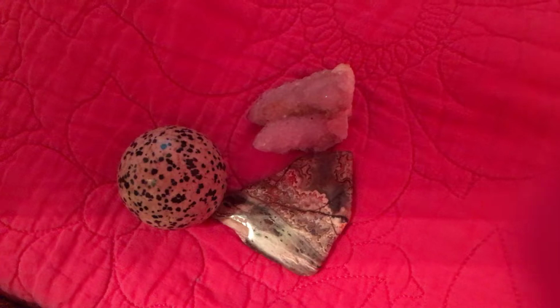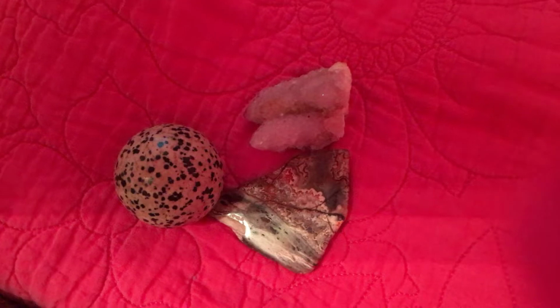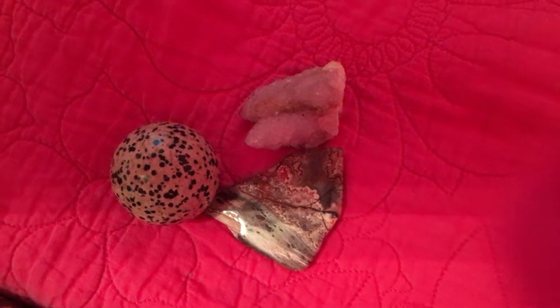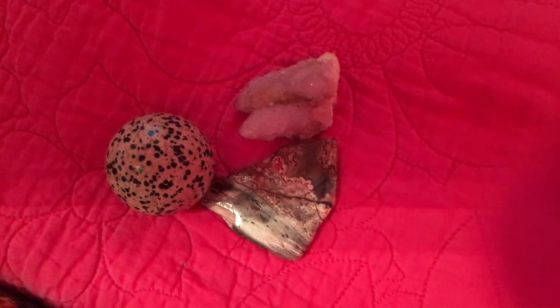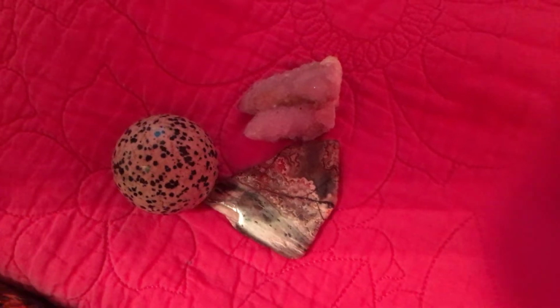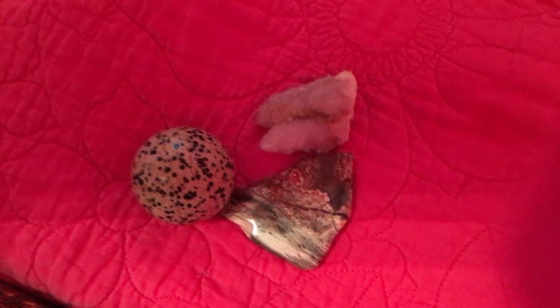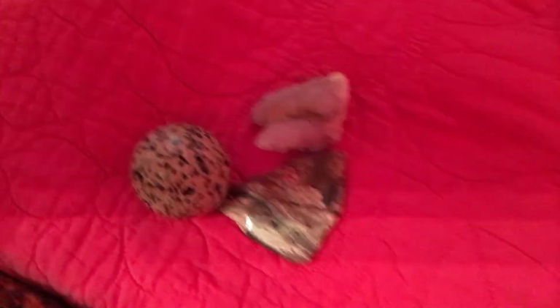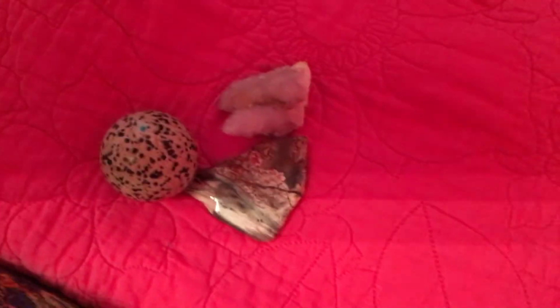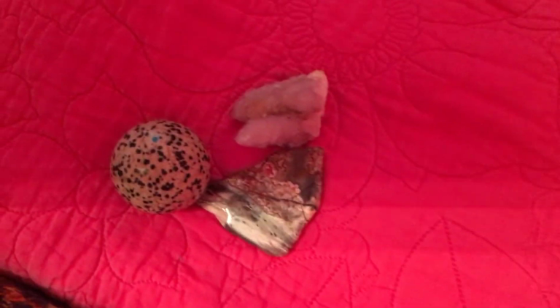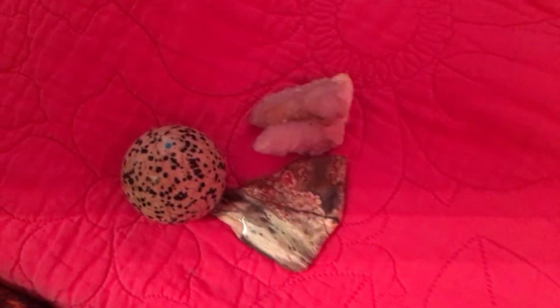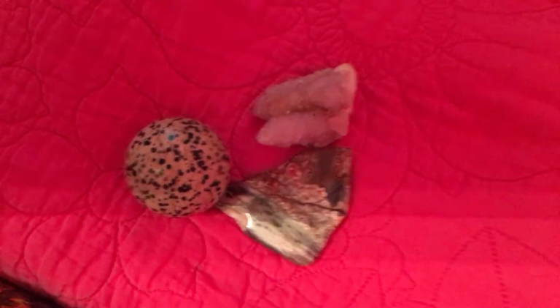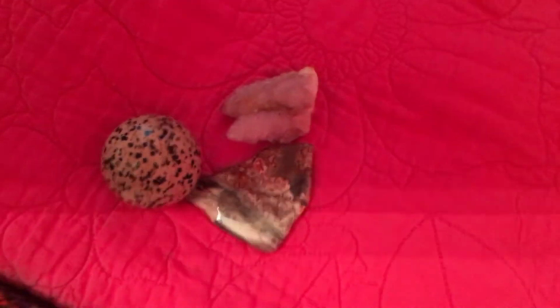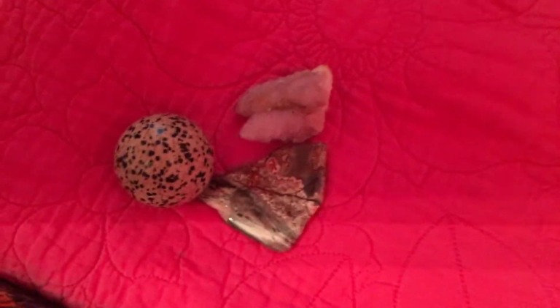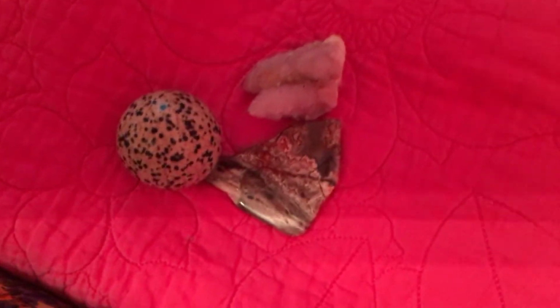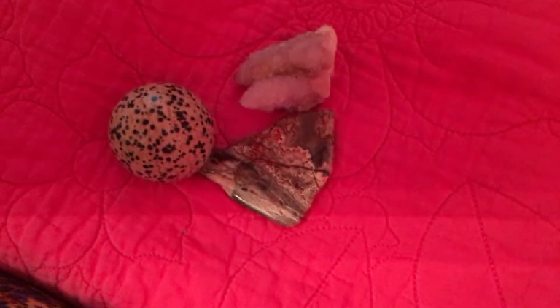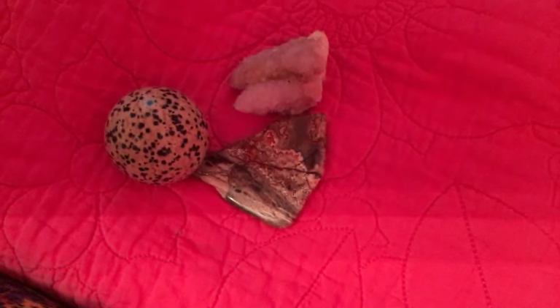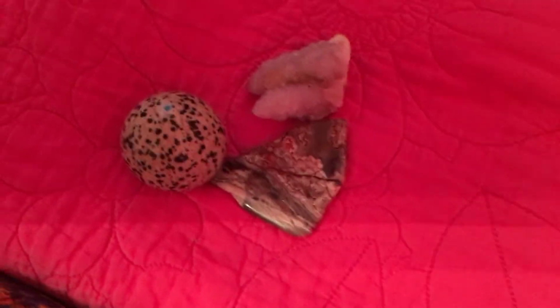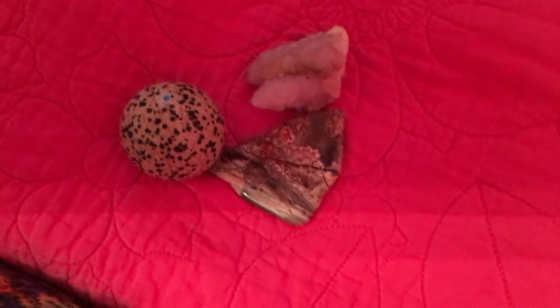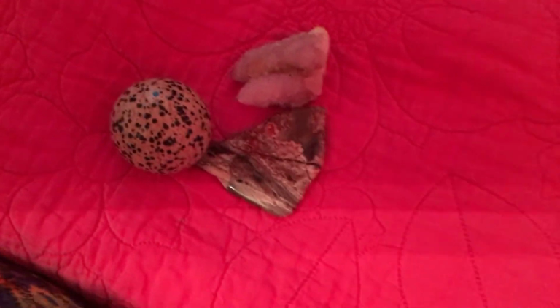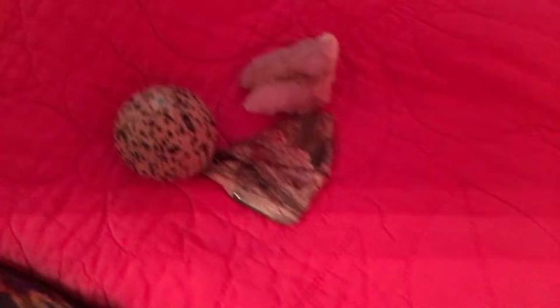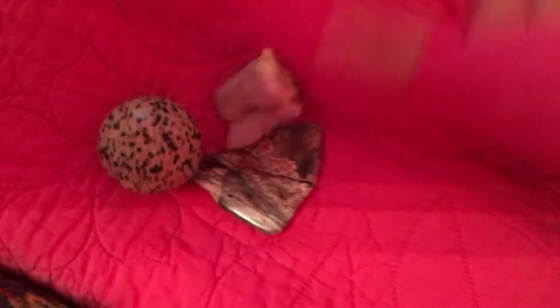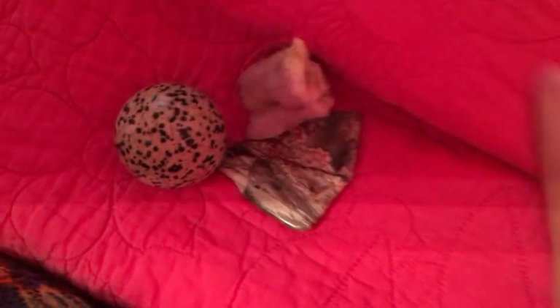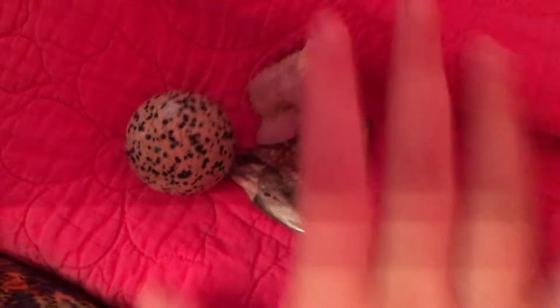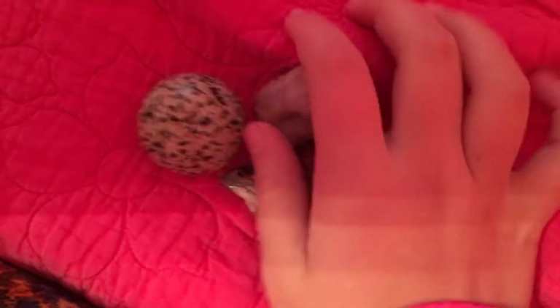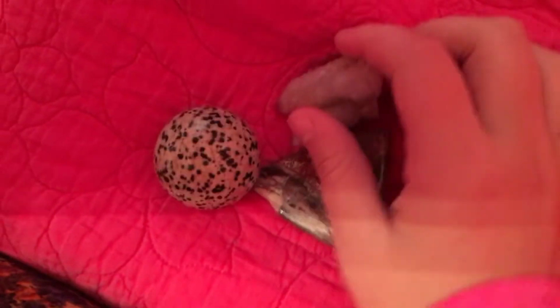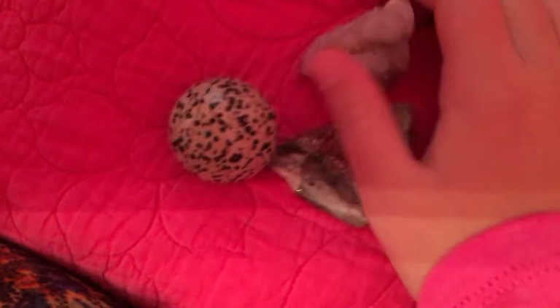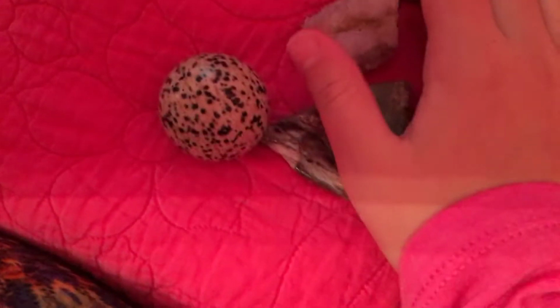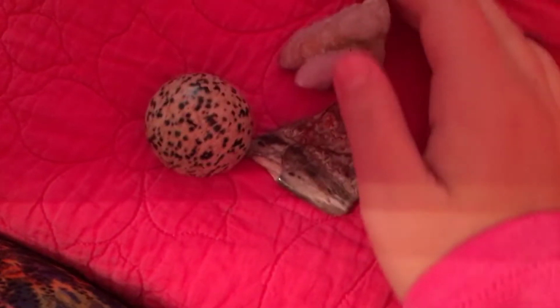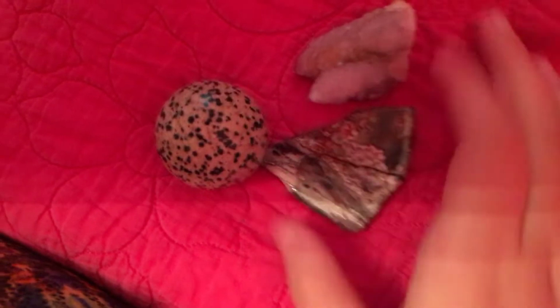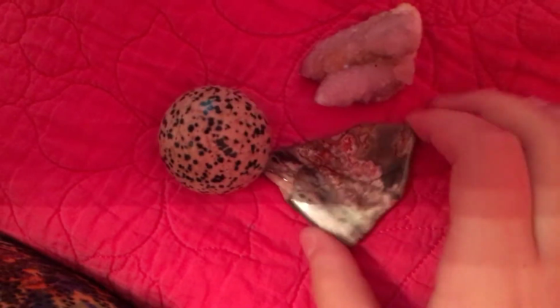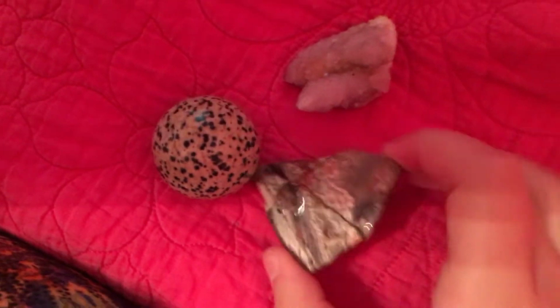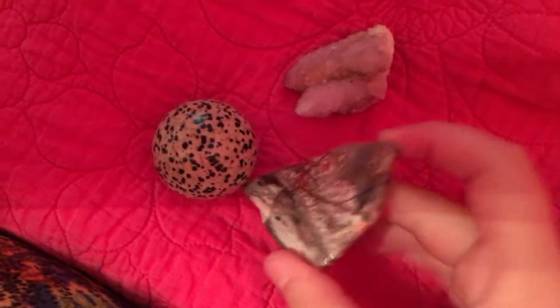Hello everybody, Coder Dojo here, back in front of the video. I just wanted to show three of my favorite stones I got.